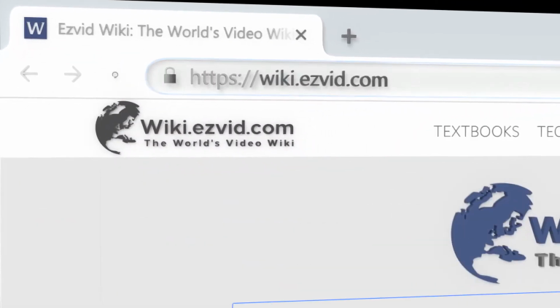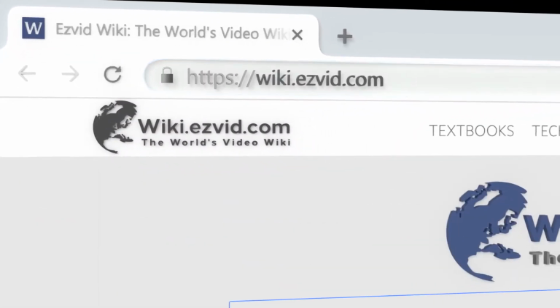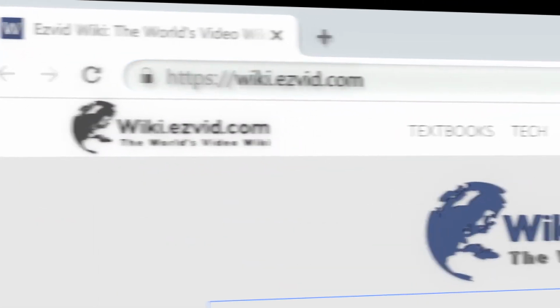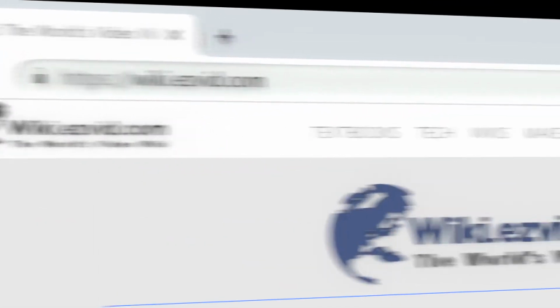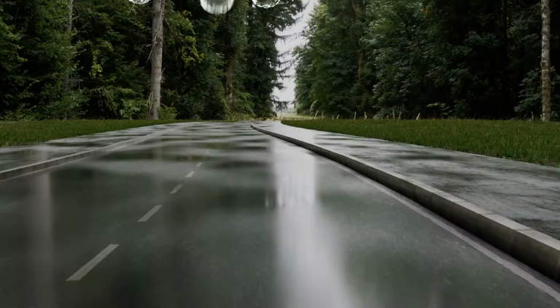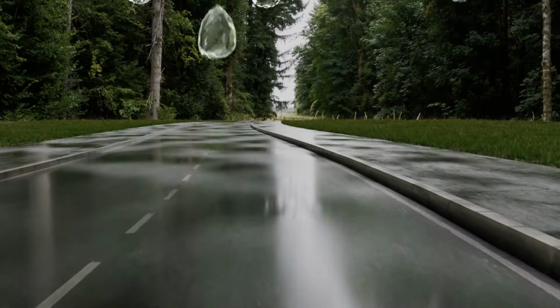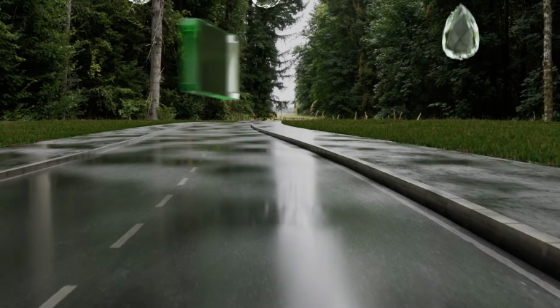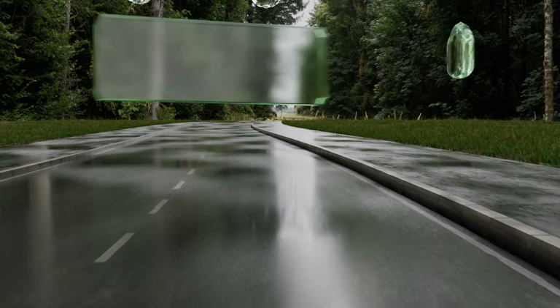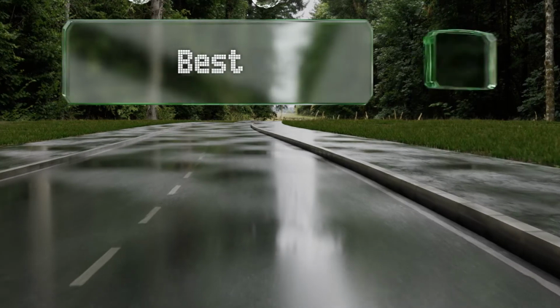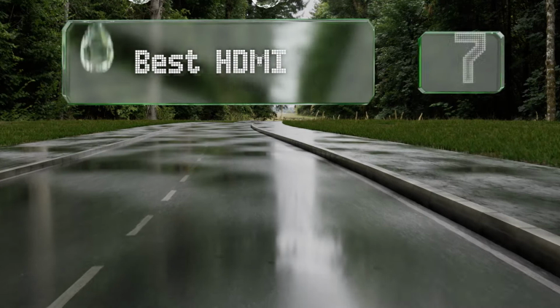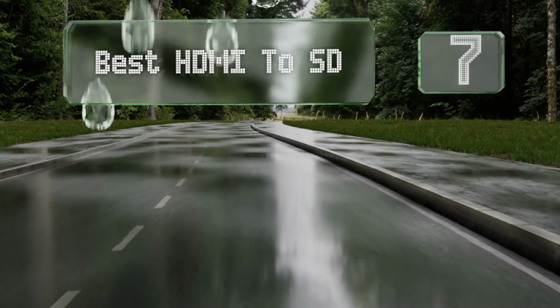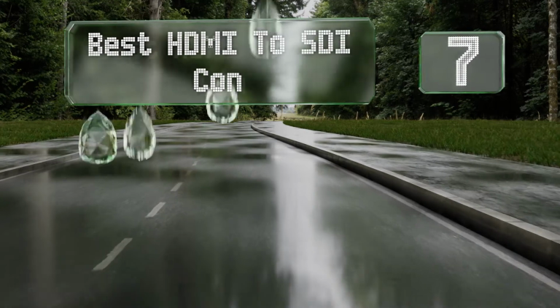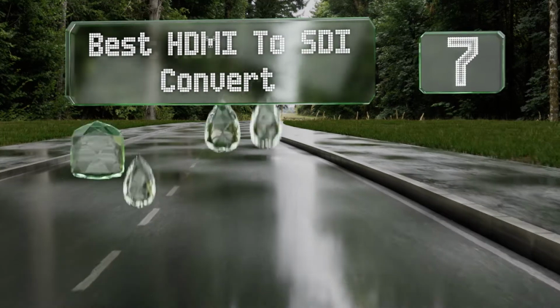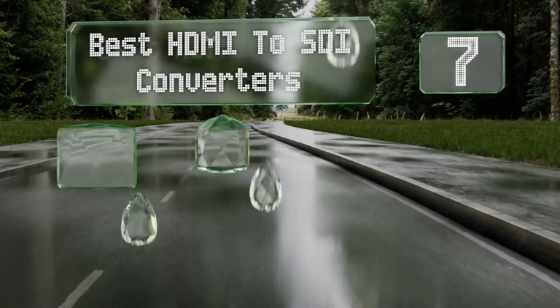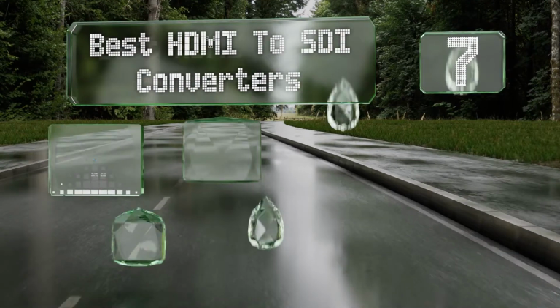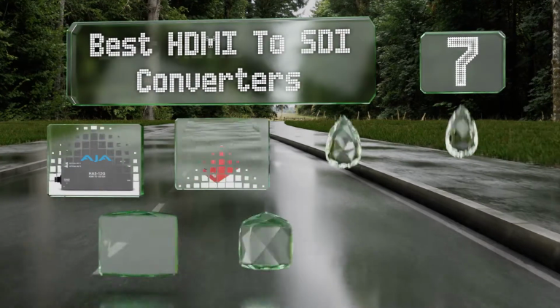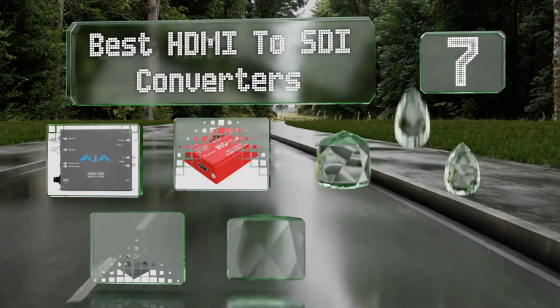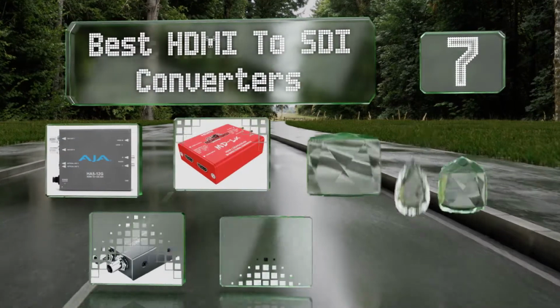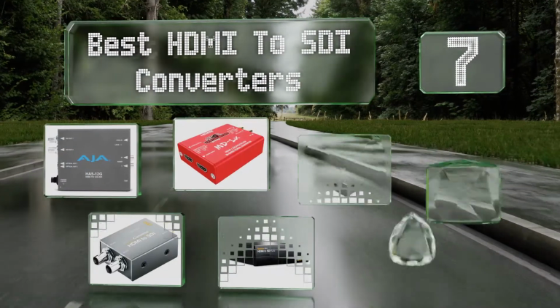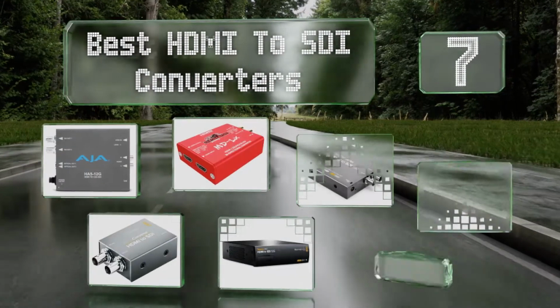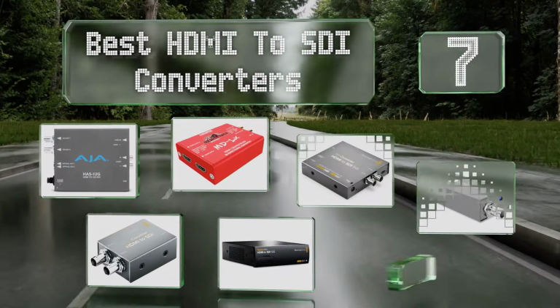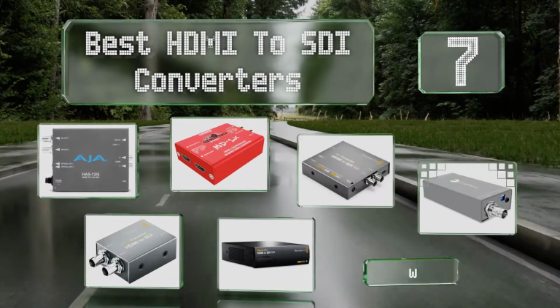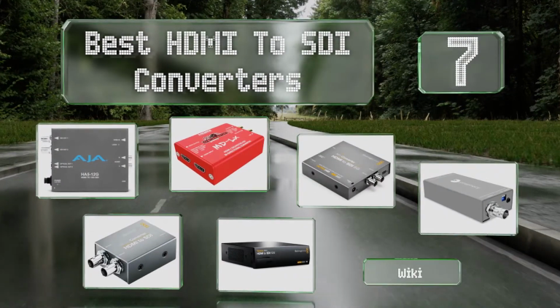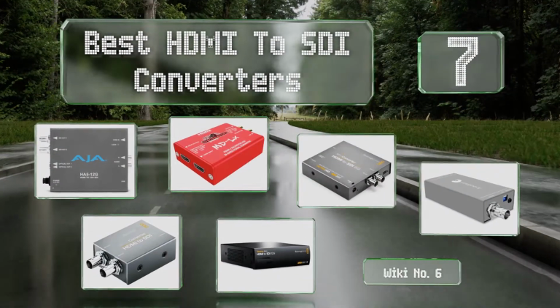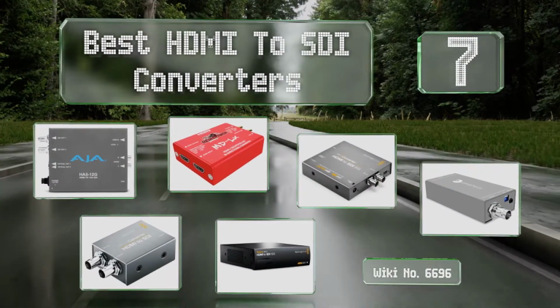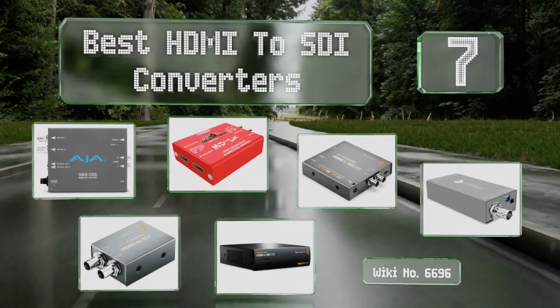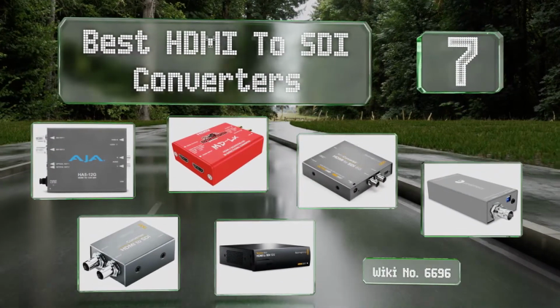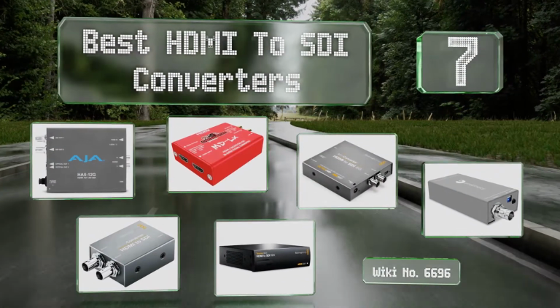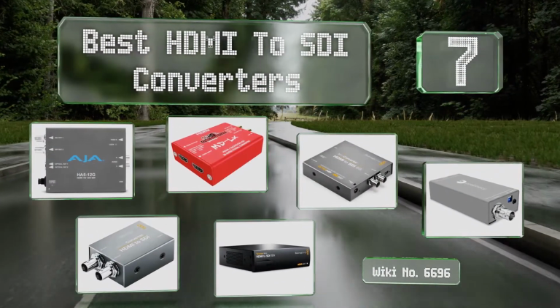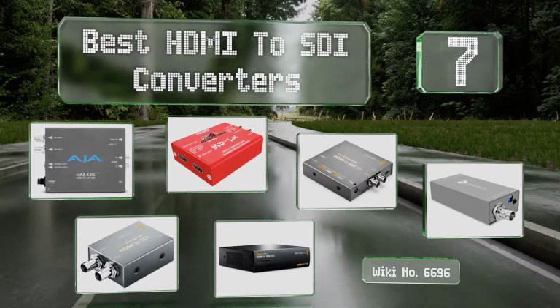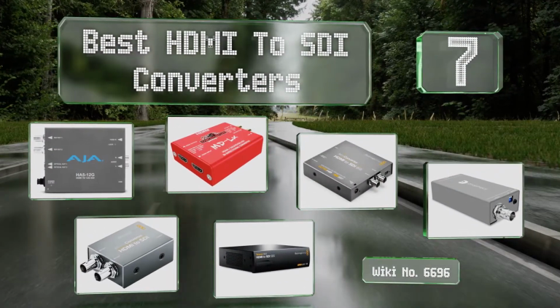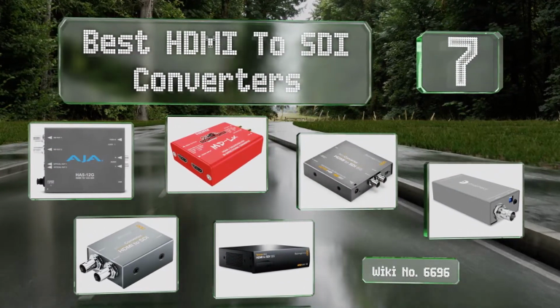EasyVid presents the 7 best HDMI to SDI converters. Let's get started with the list.